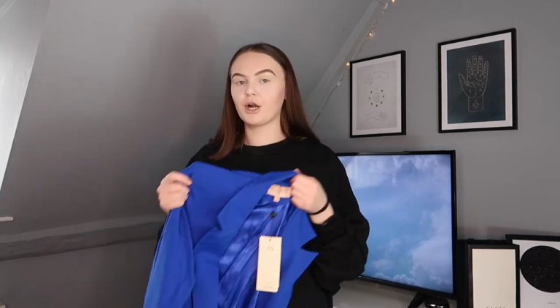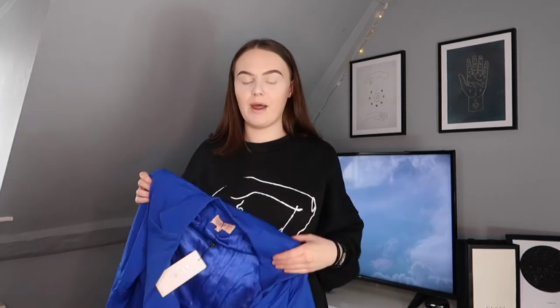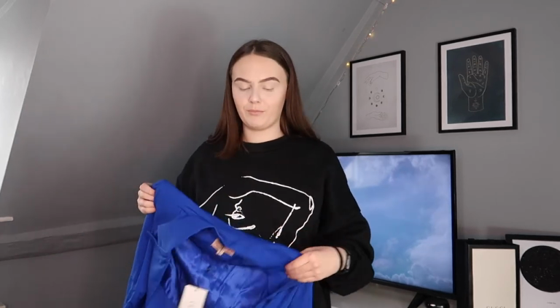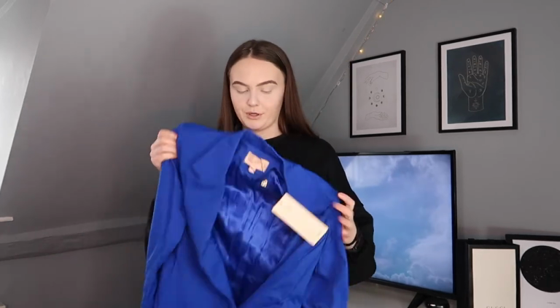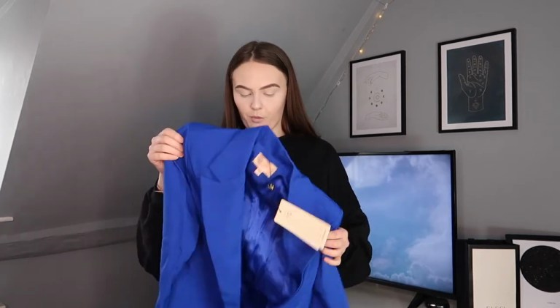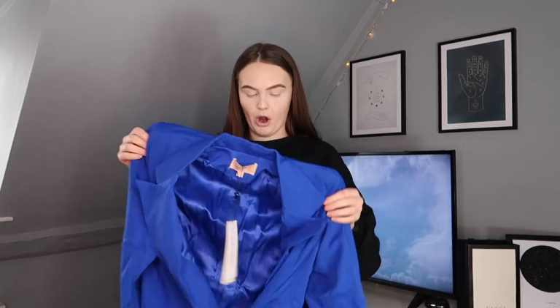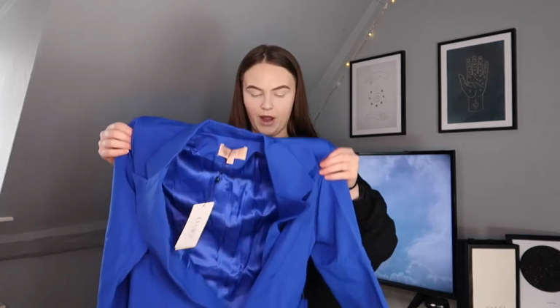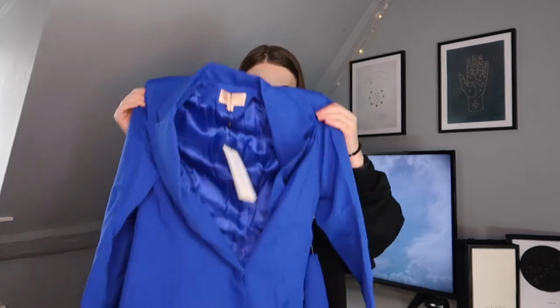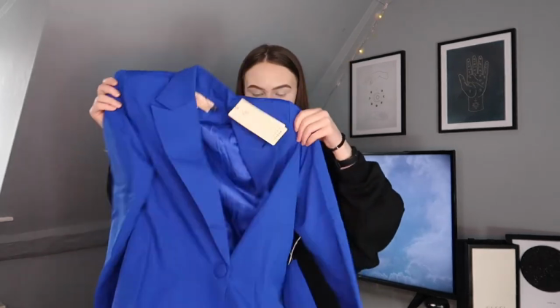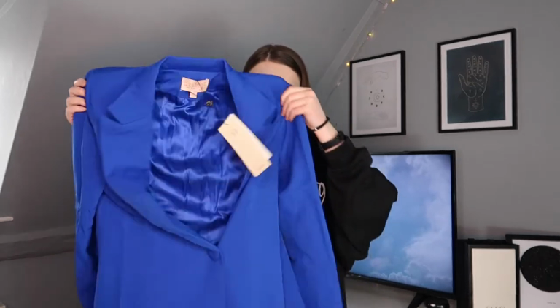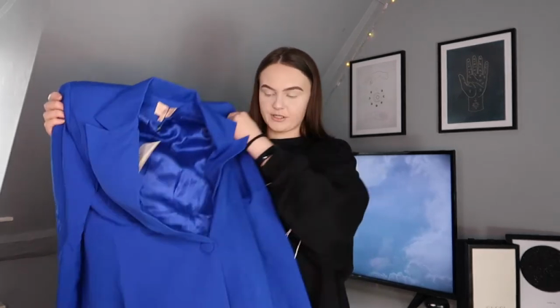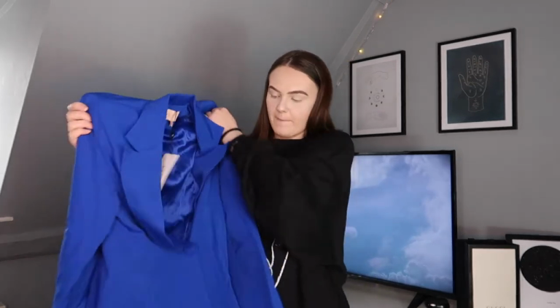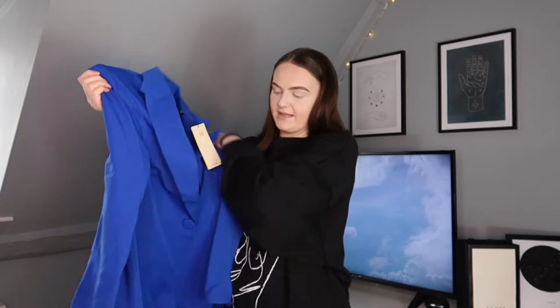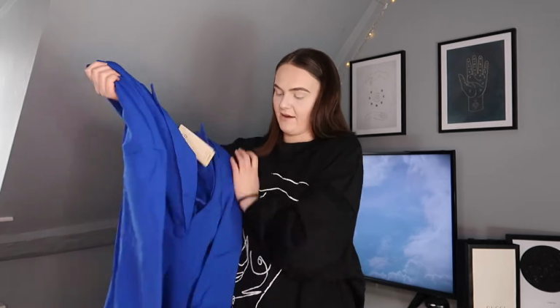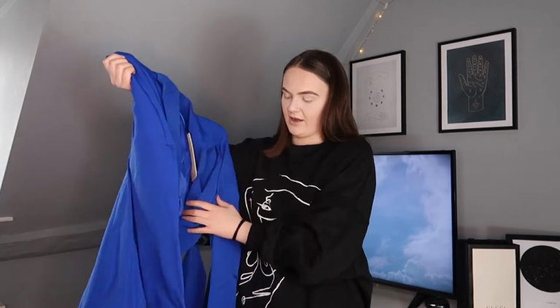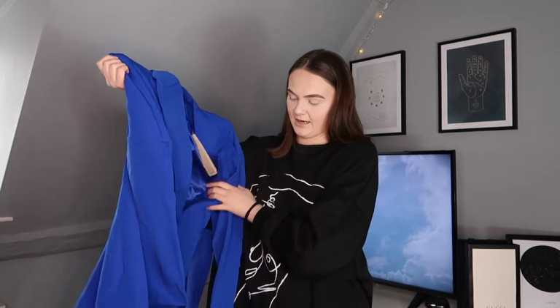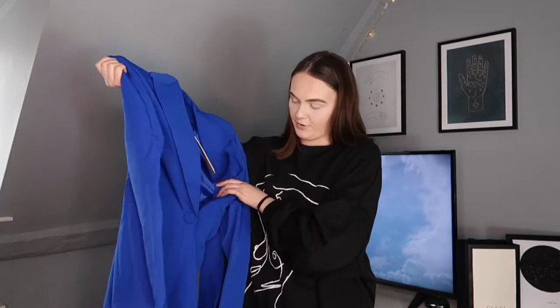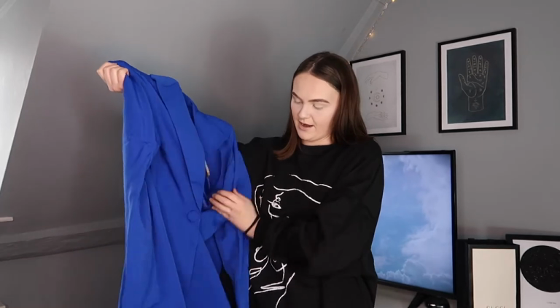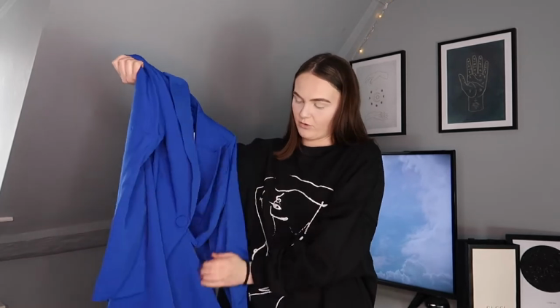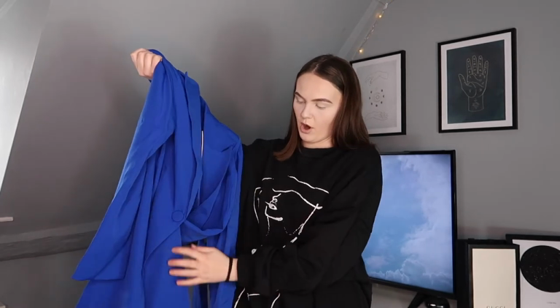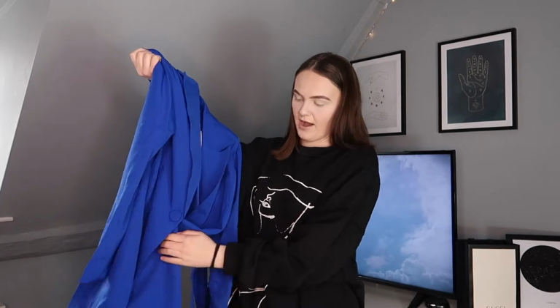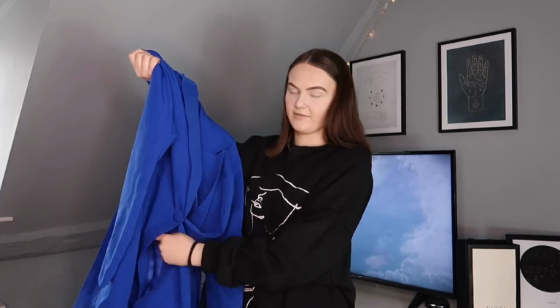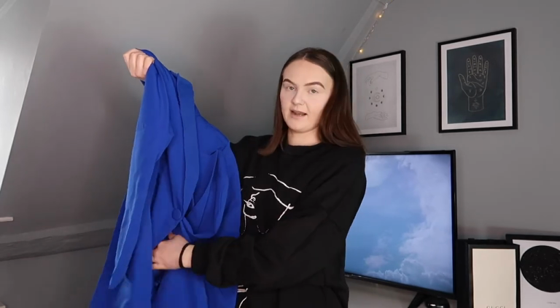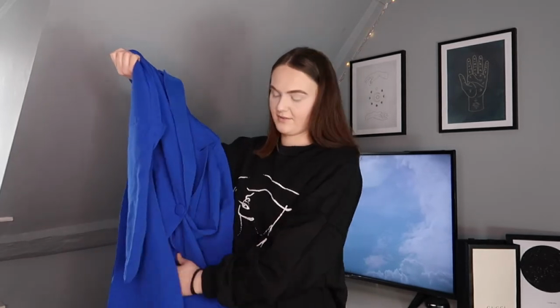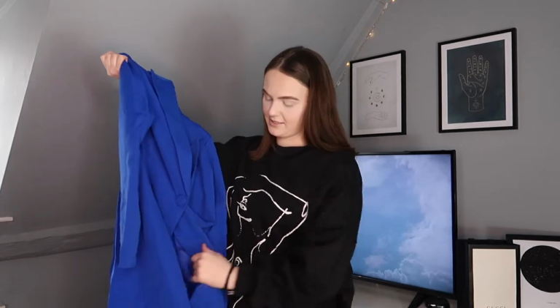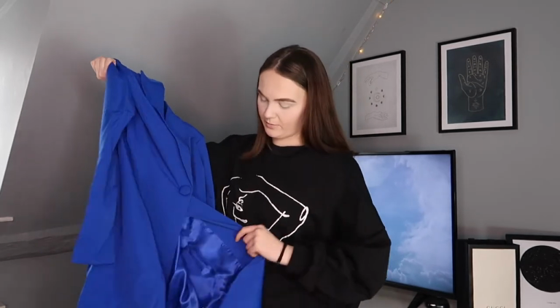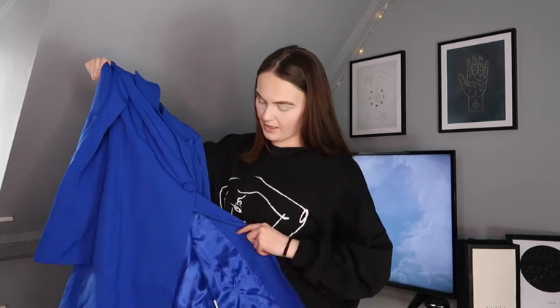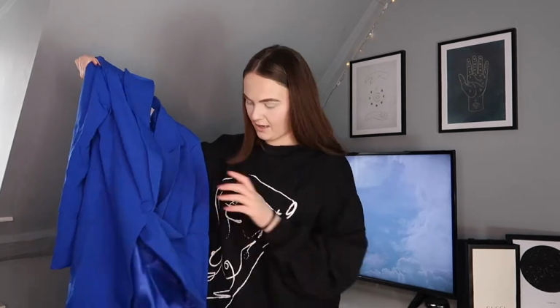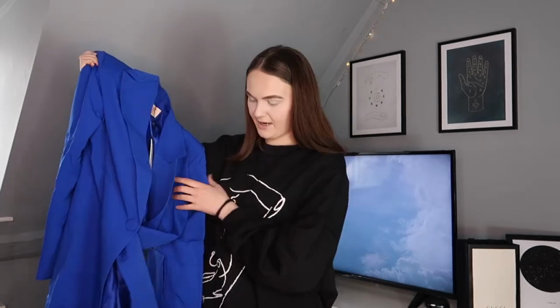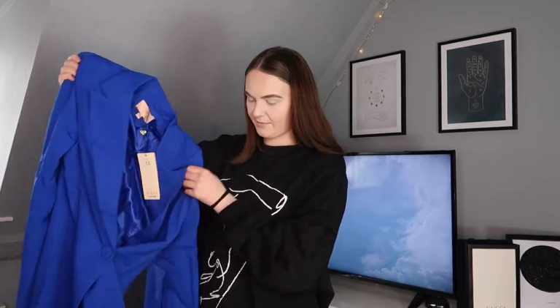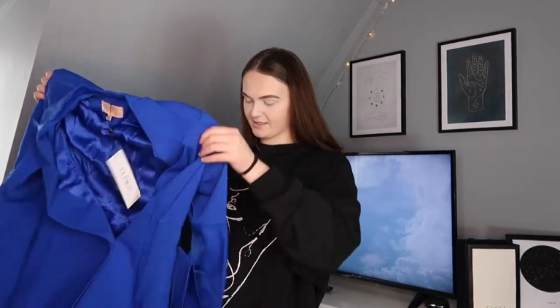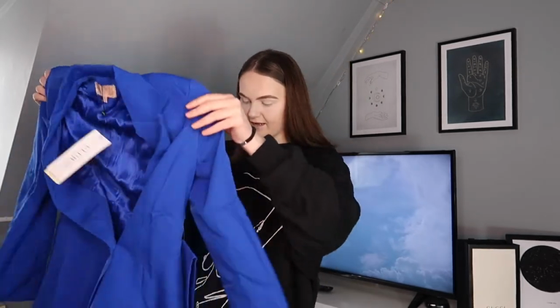And yeah, I just love it. I think it will be really nice for summer when we can go out. It's just a bit different — like I would never wear anything like this normally. I'm excited.